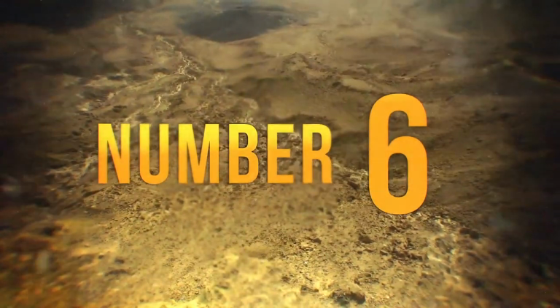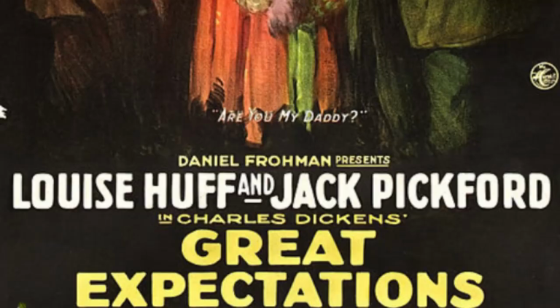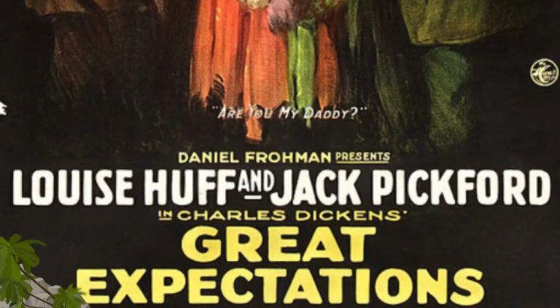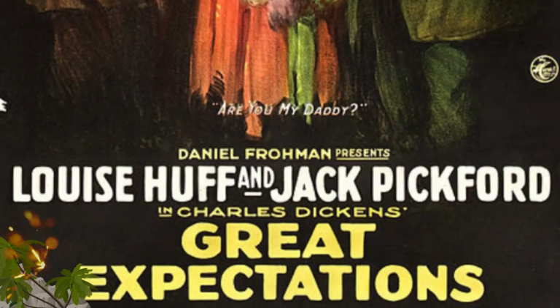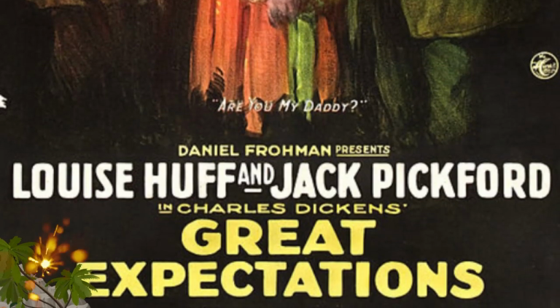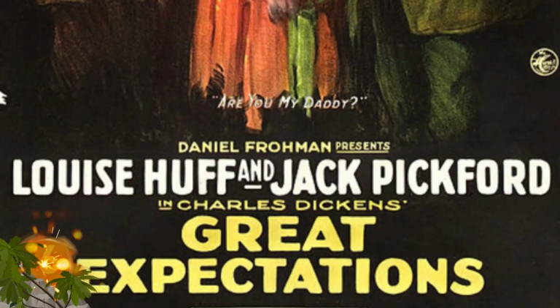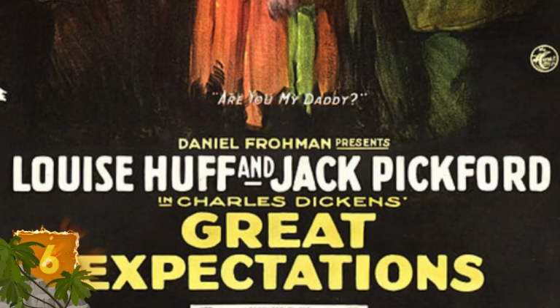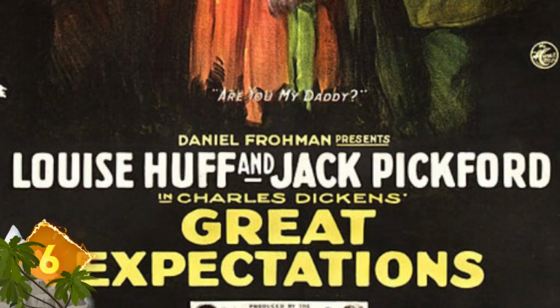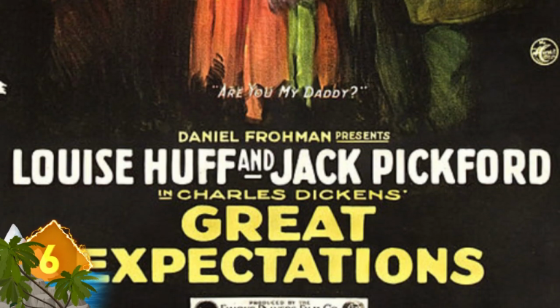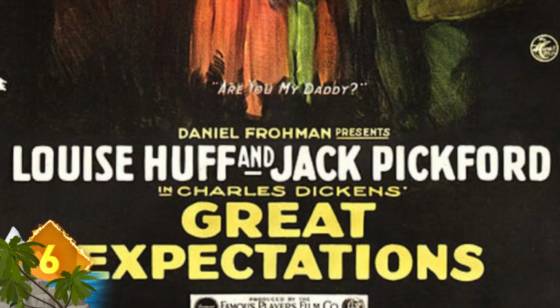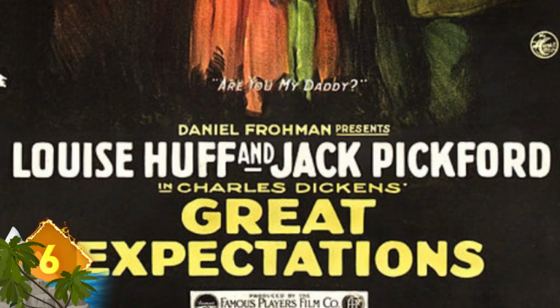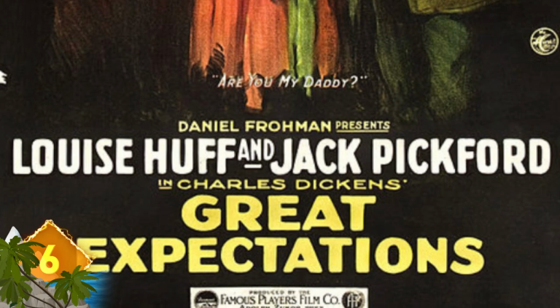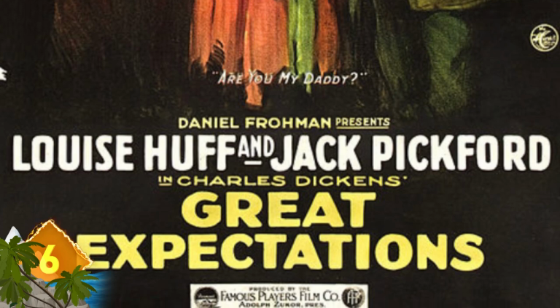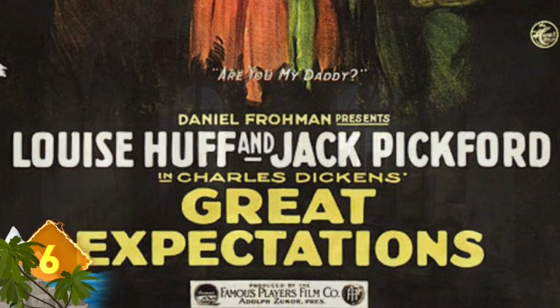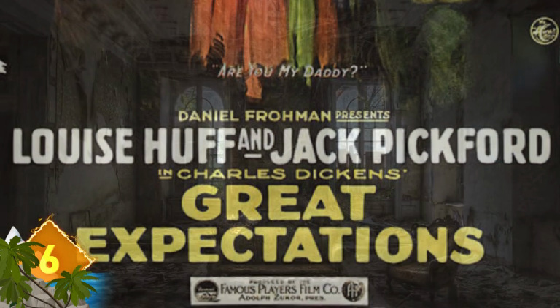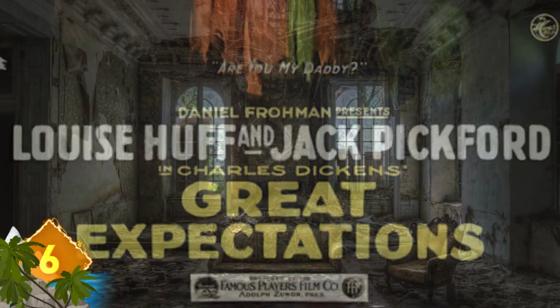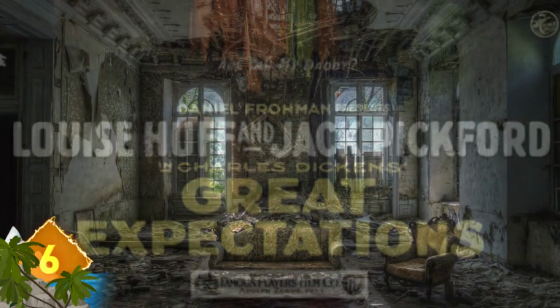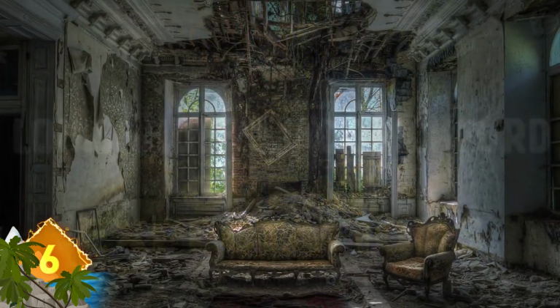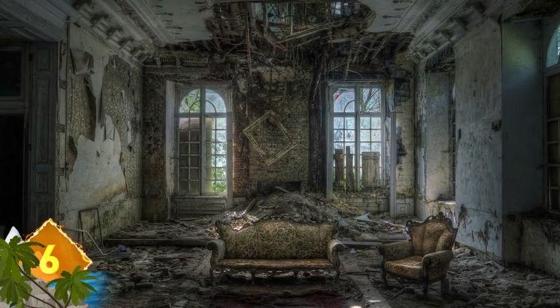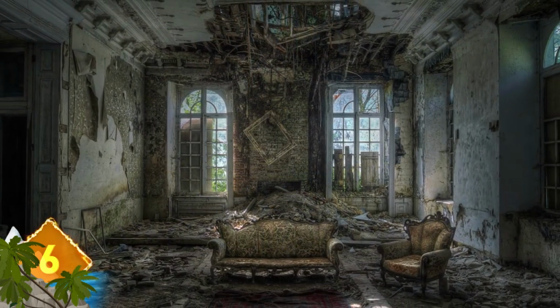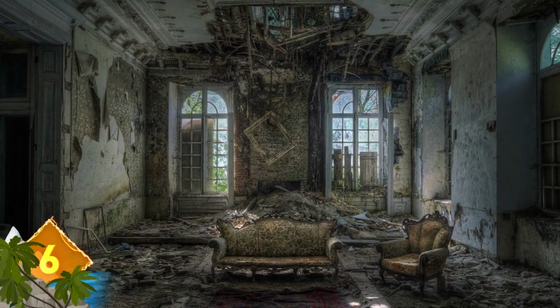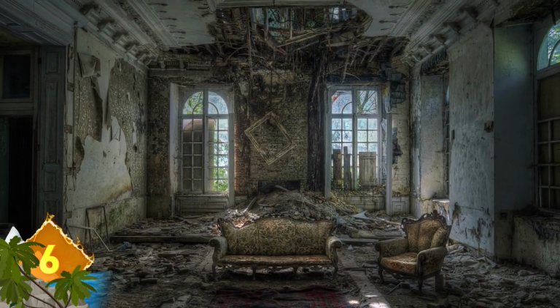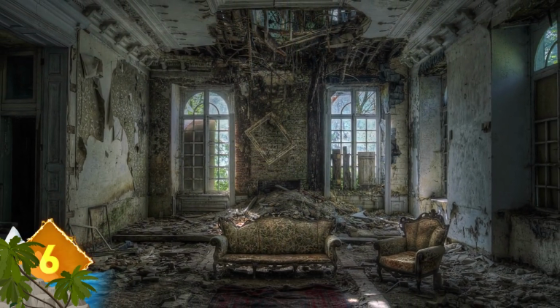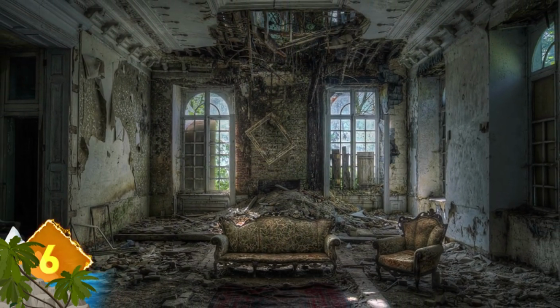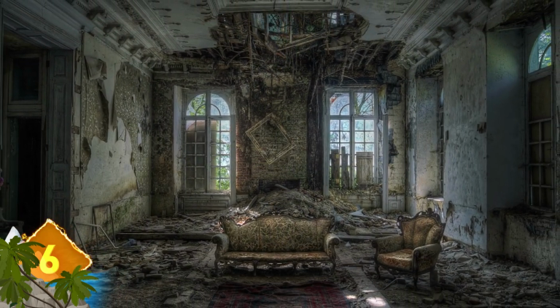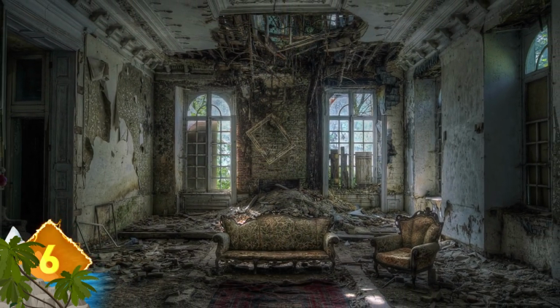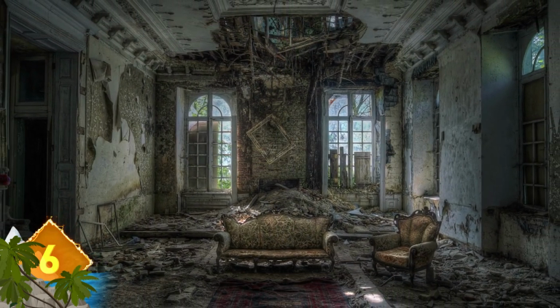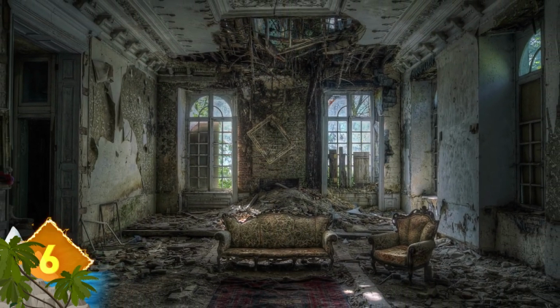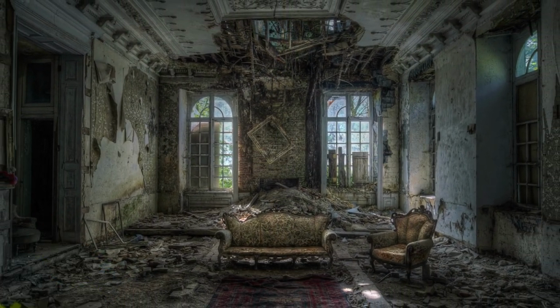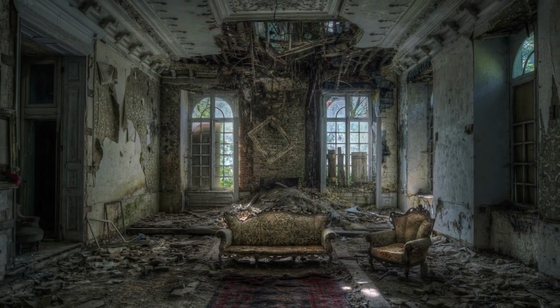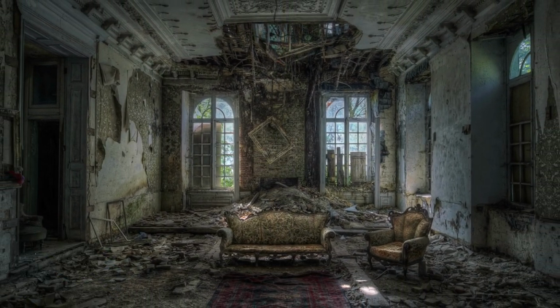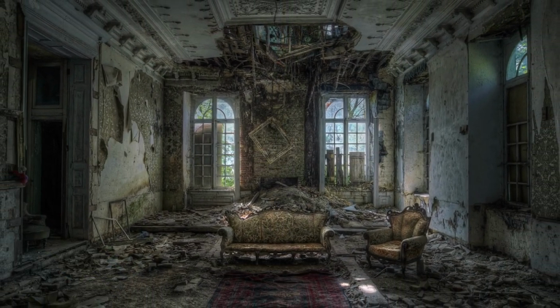Have you ever read Charles Dickens' Great Expectations? Well, this abandoned mansion could serve as Miss Havisham's home.